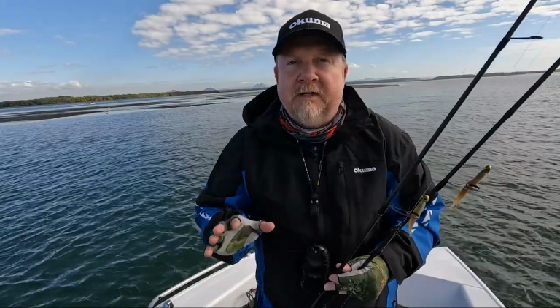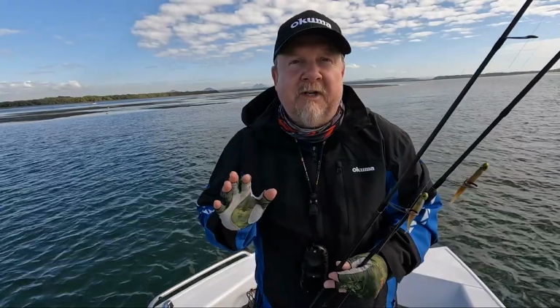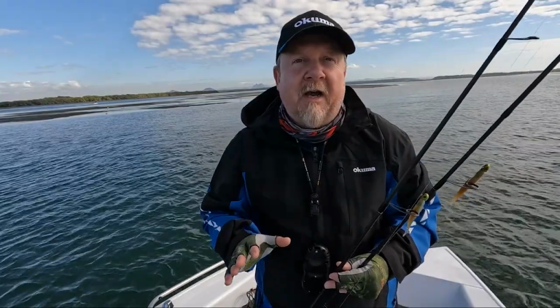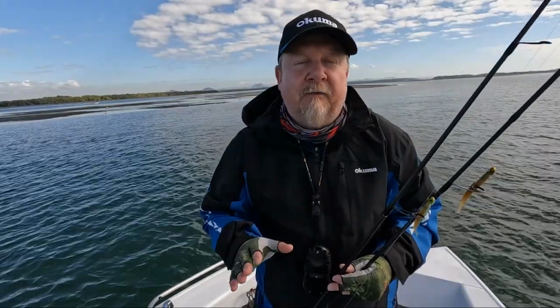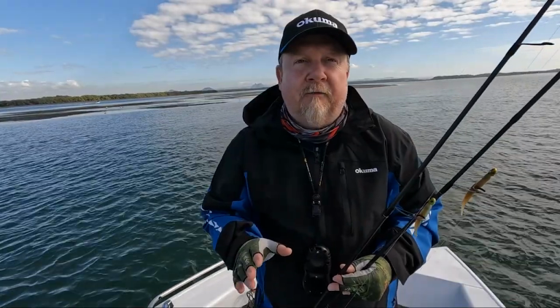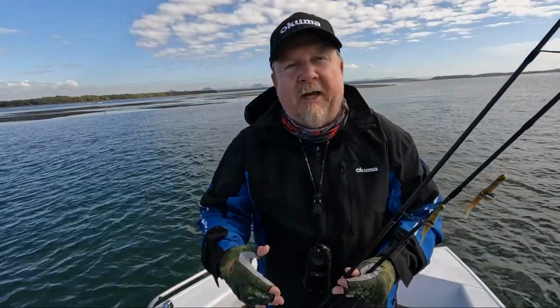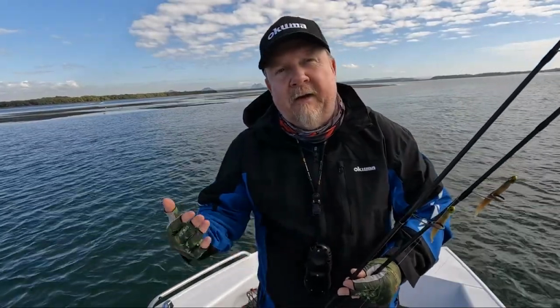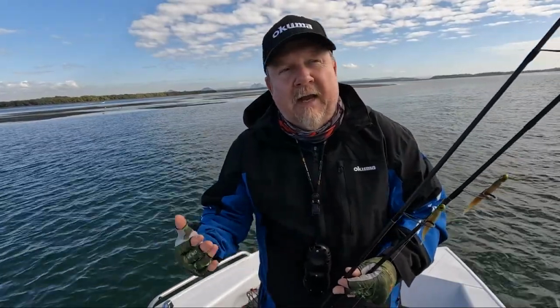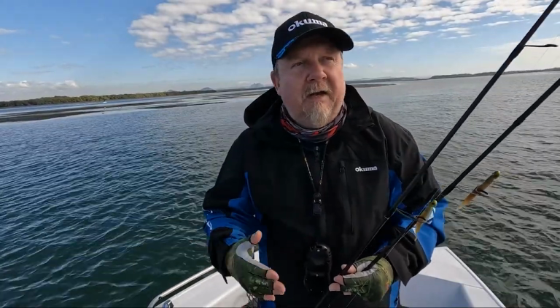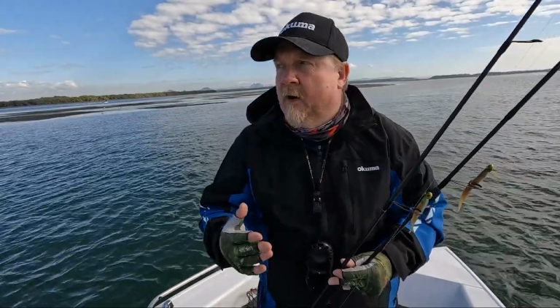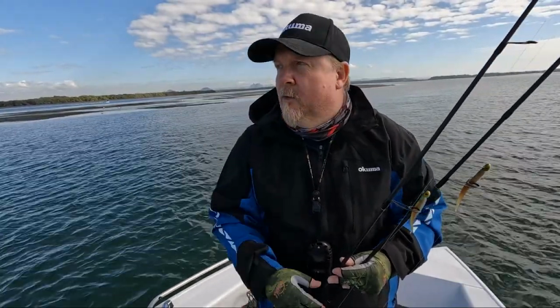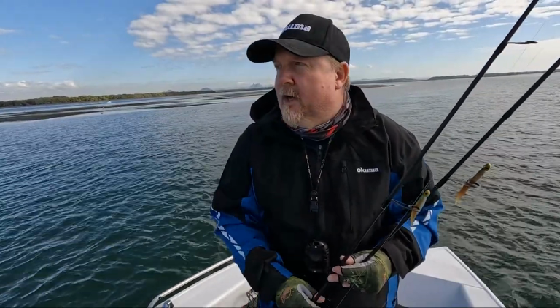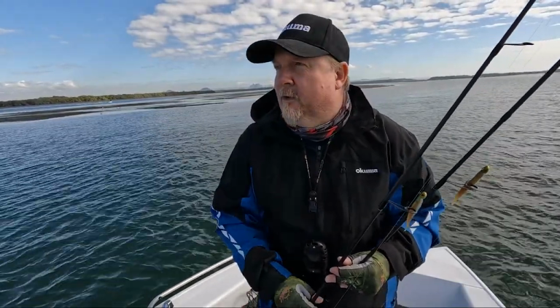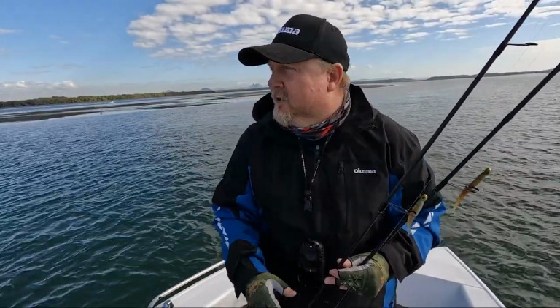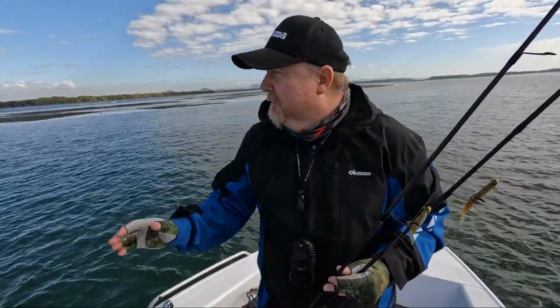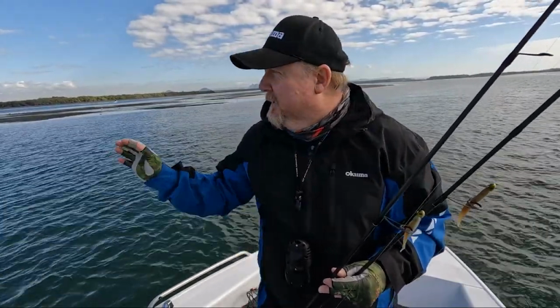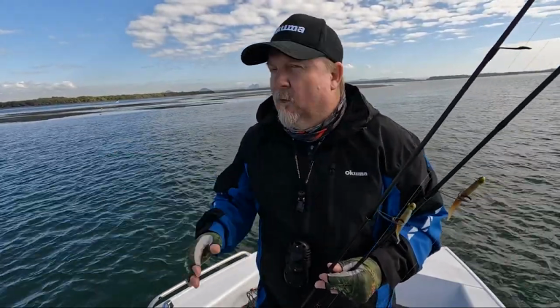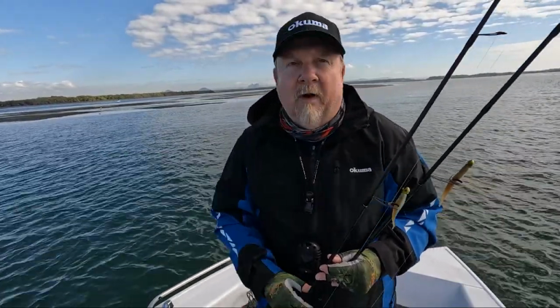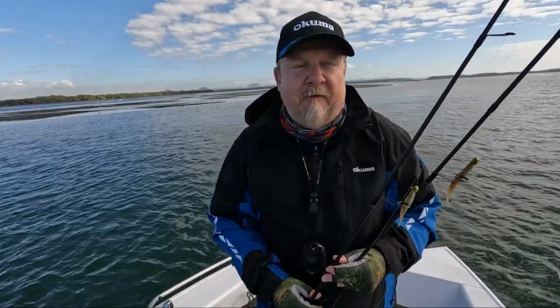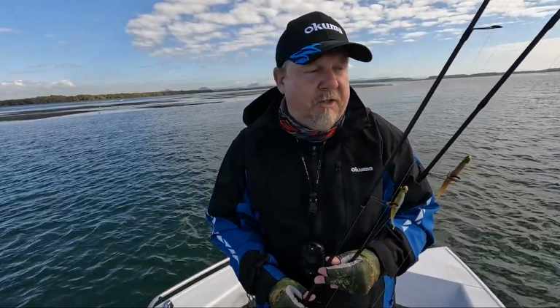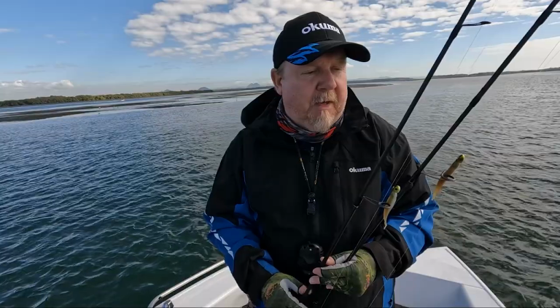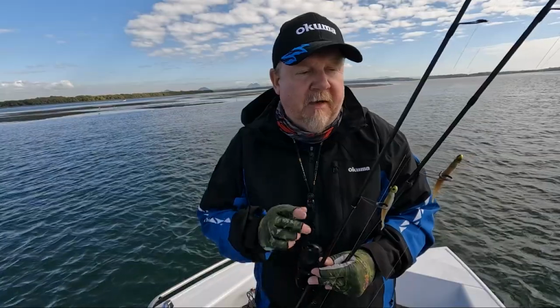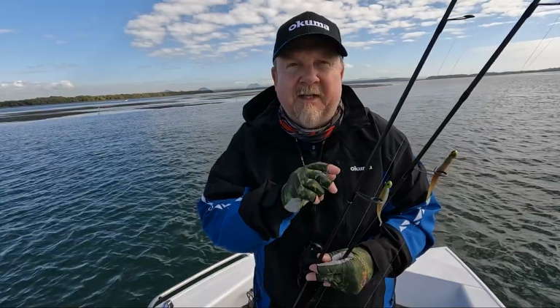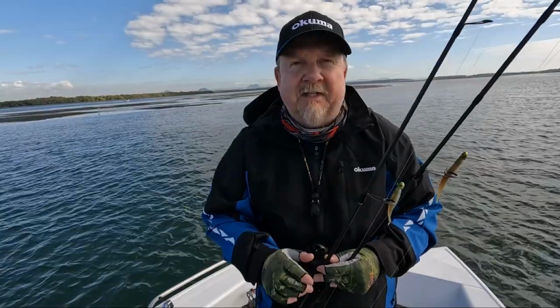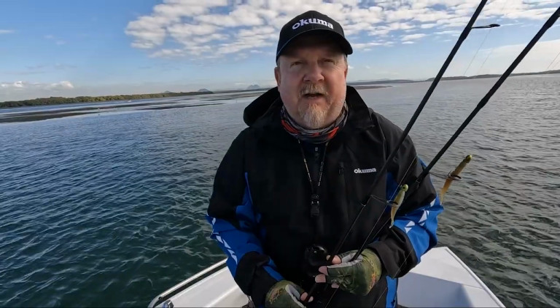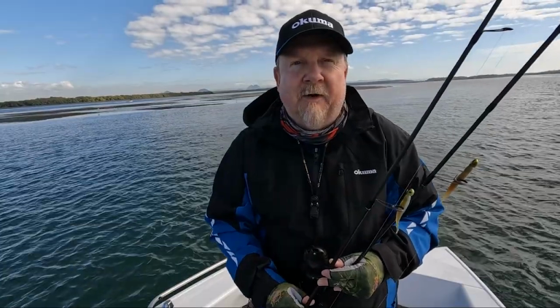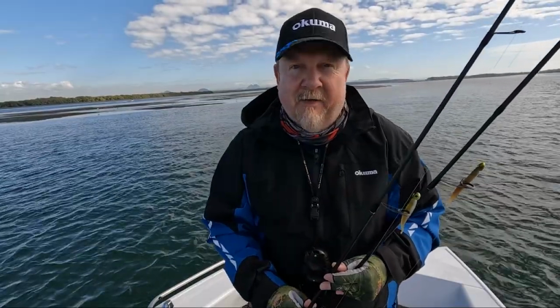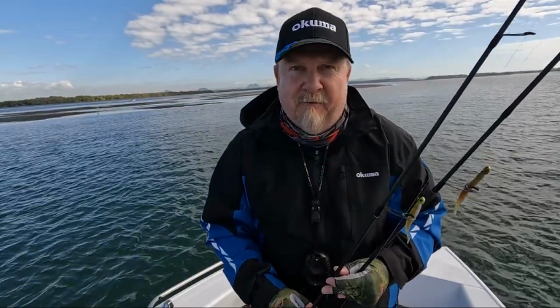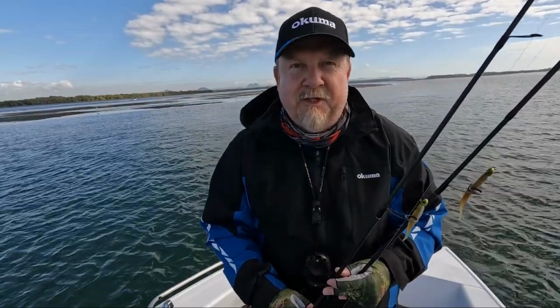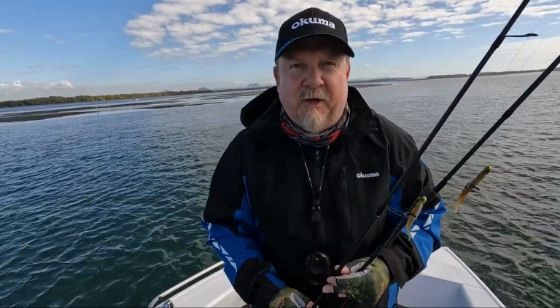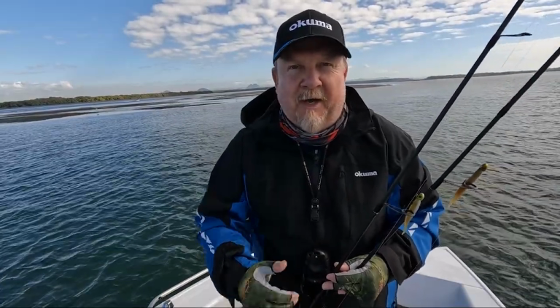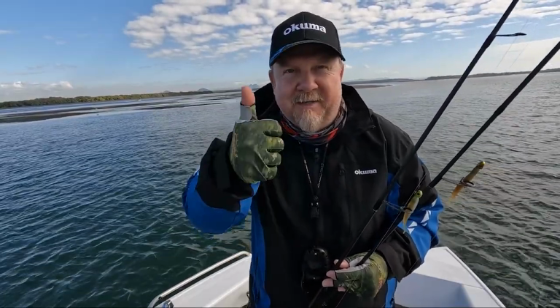We're targeting a few flathead, and you never know, we might come across something else while we're here fishing. Let's get stuck into it, fishing jerkbaits.